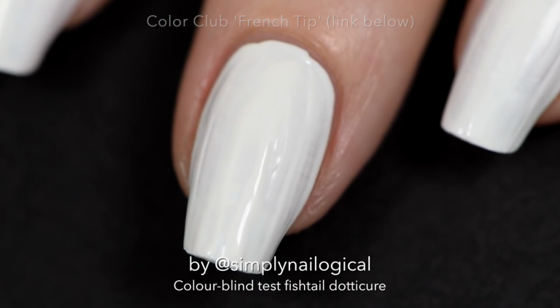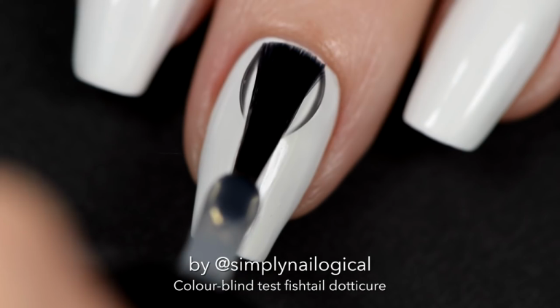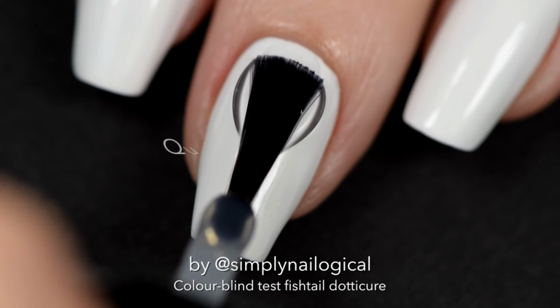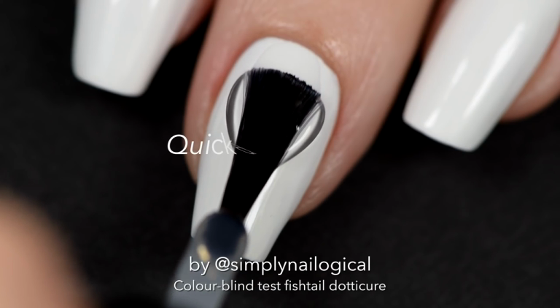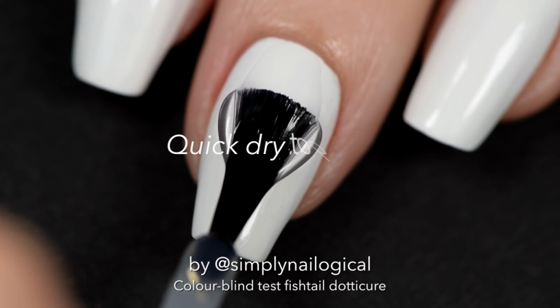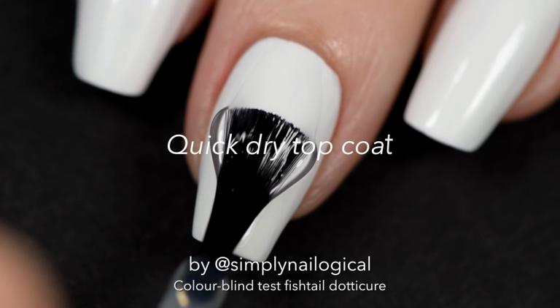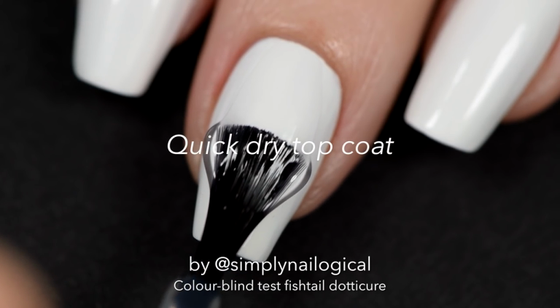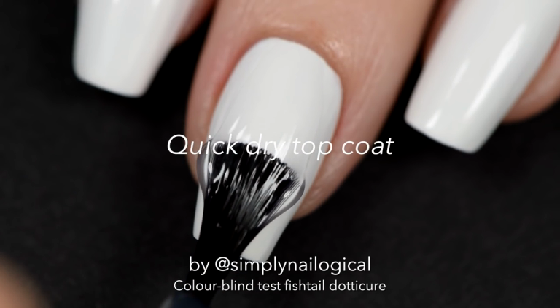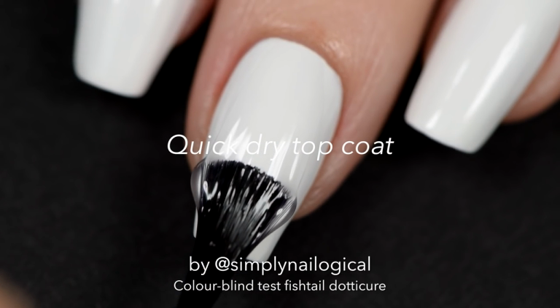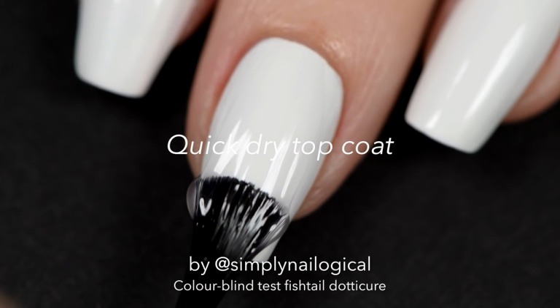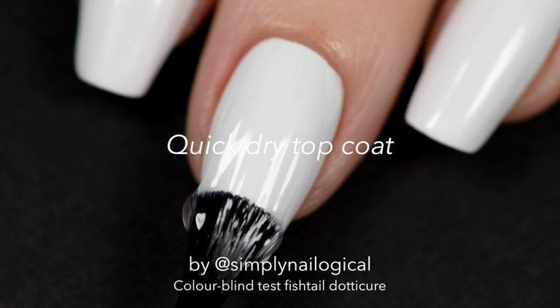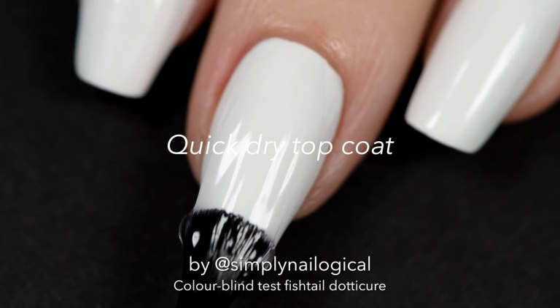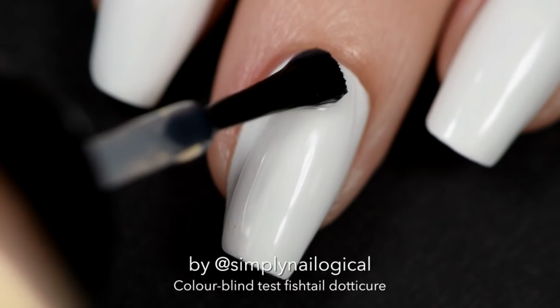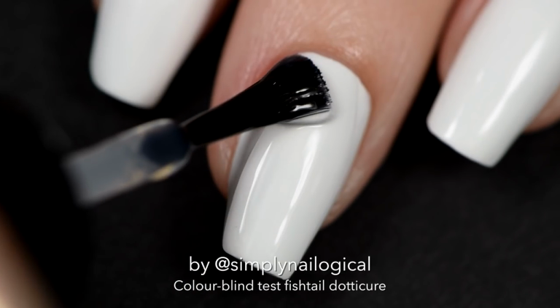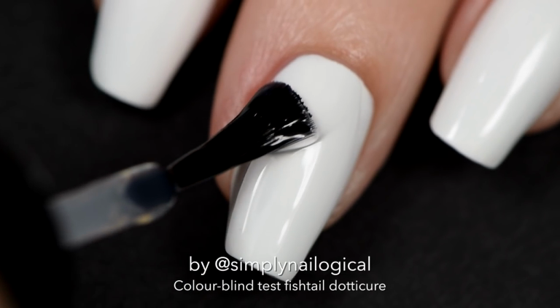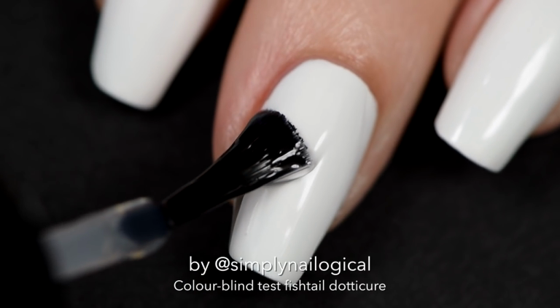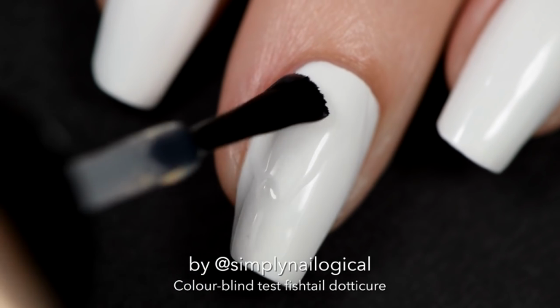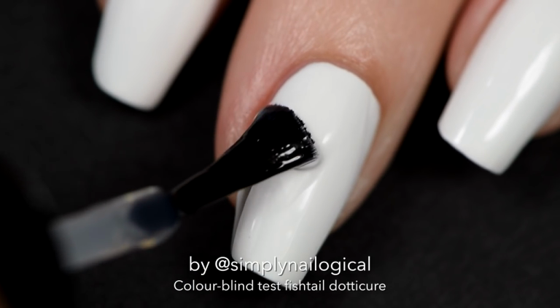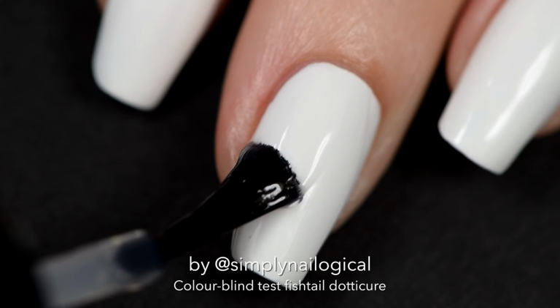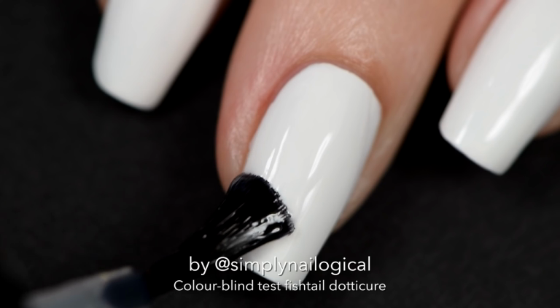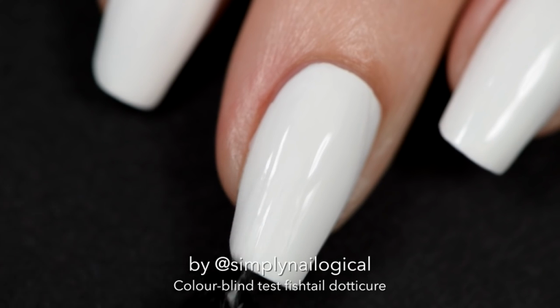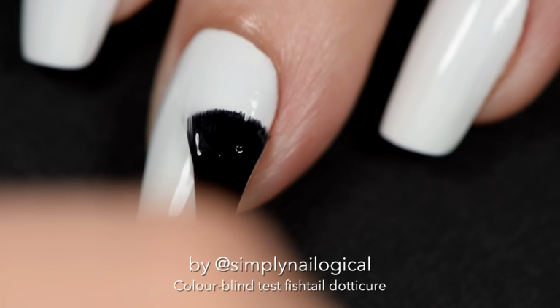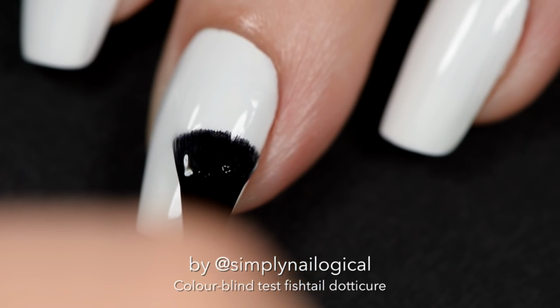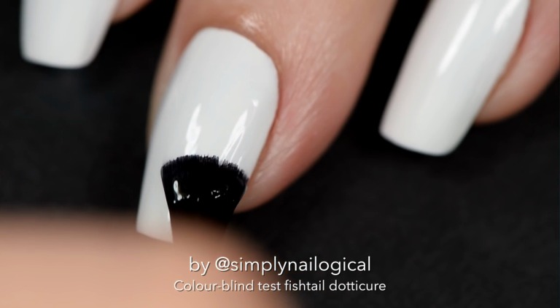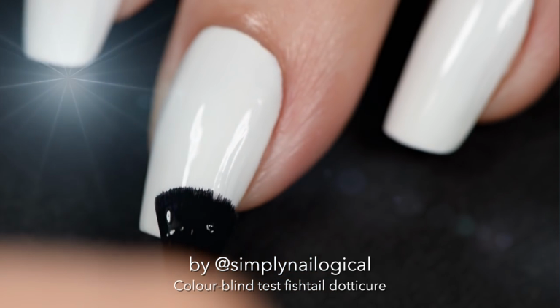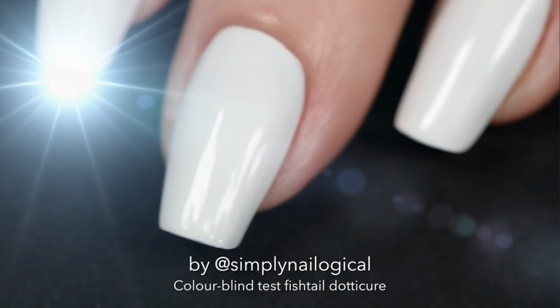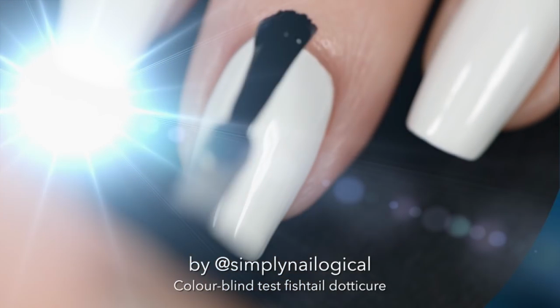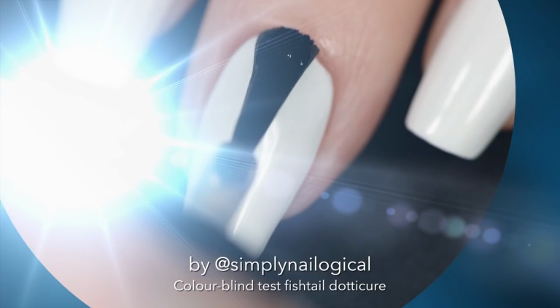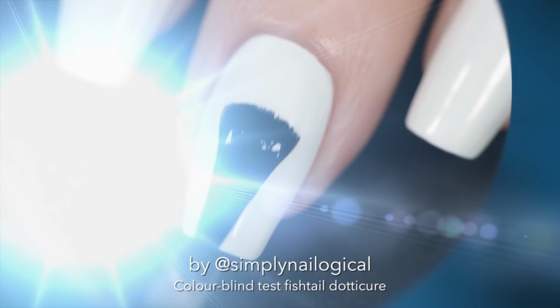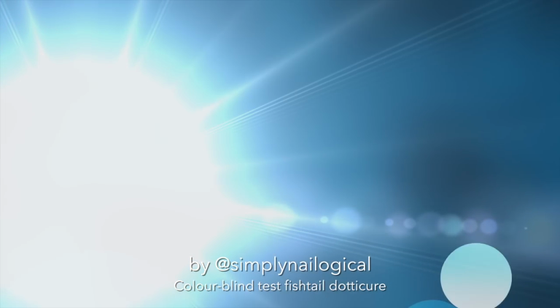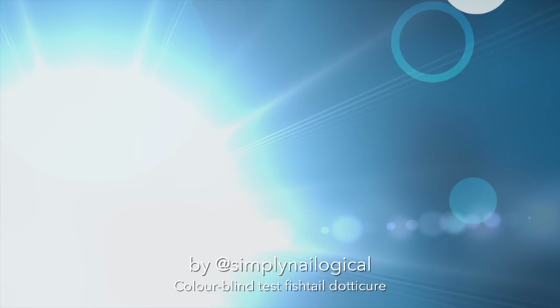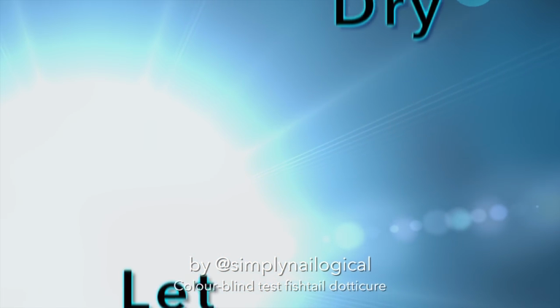I add a quick dry top coat because we're going to add some tape next. Let it dry for 15 minutes.